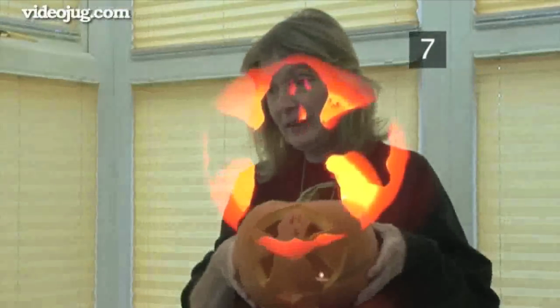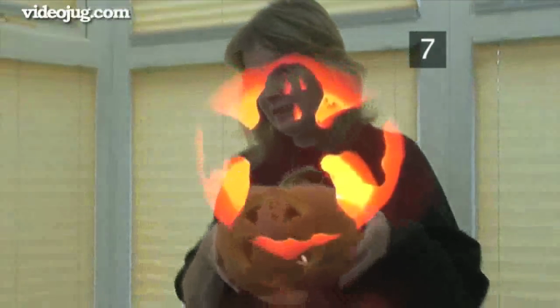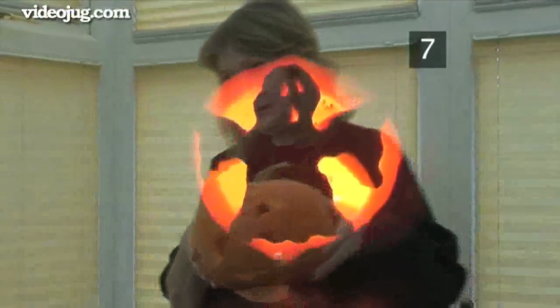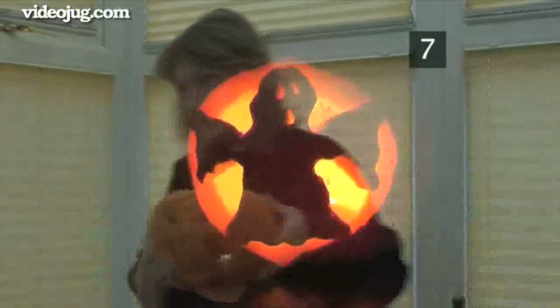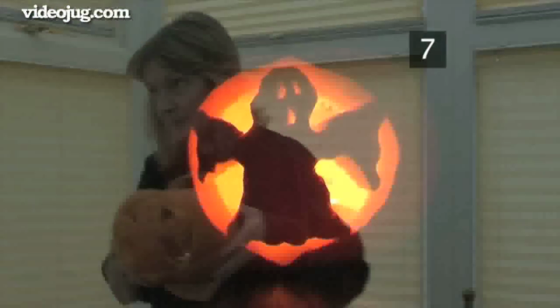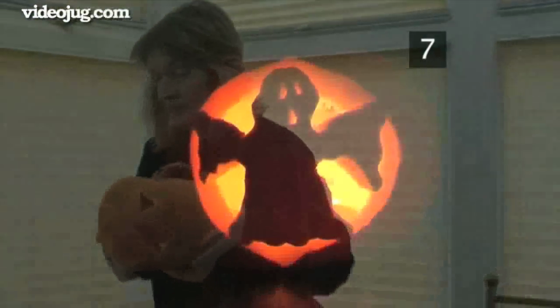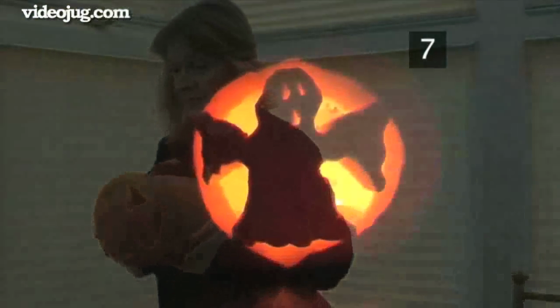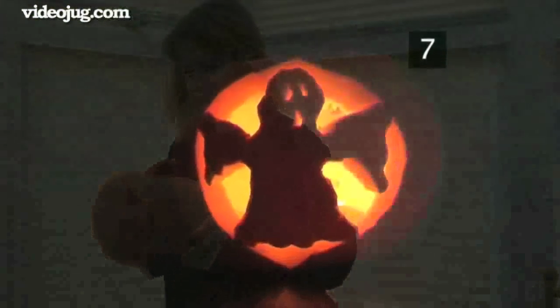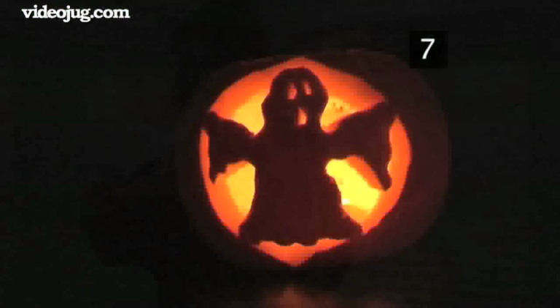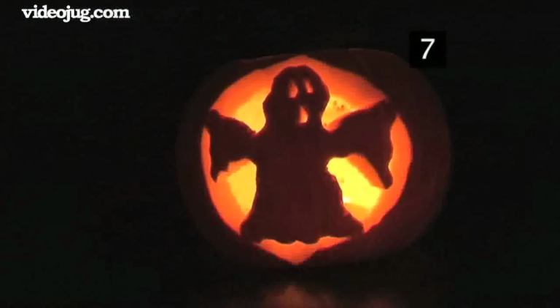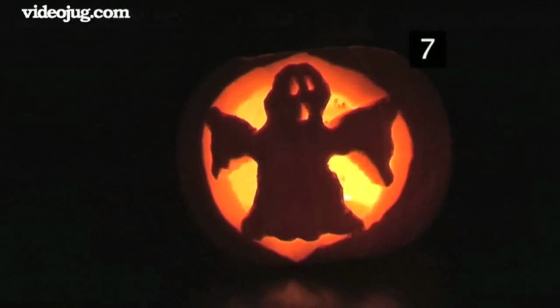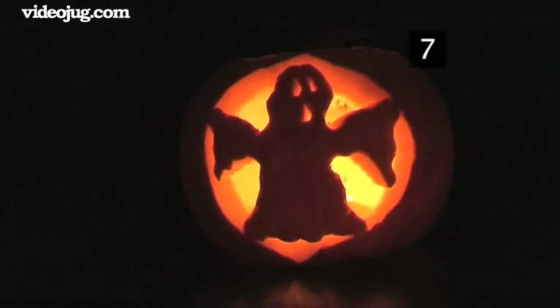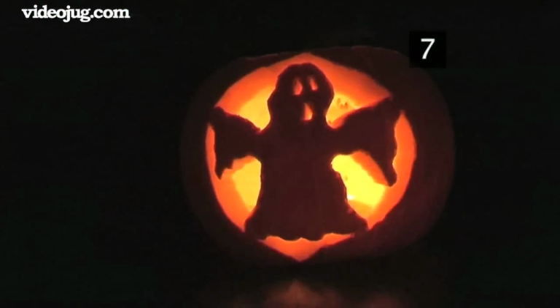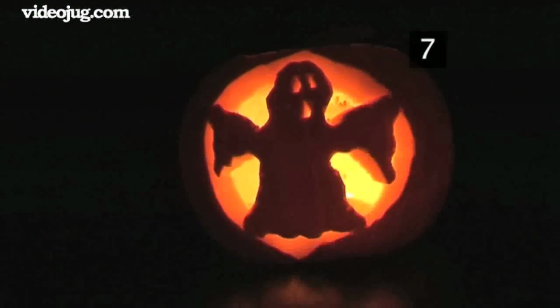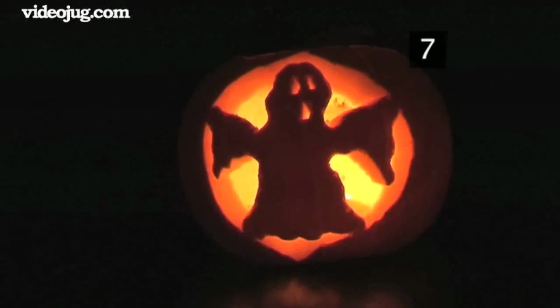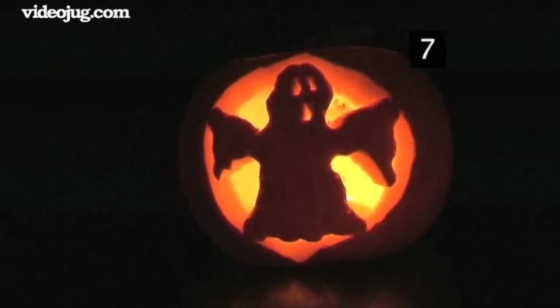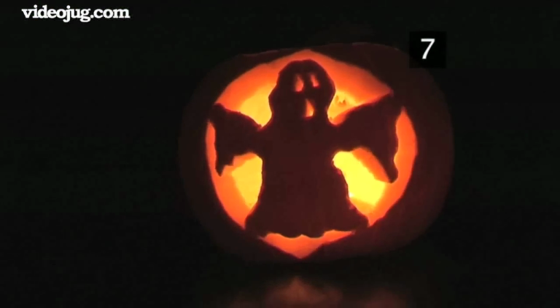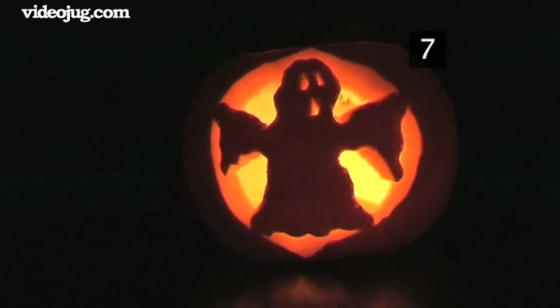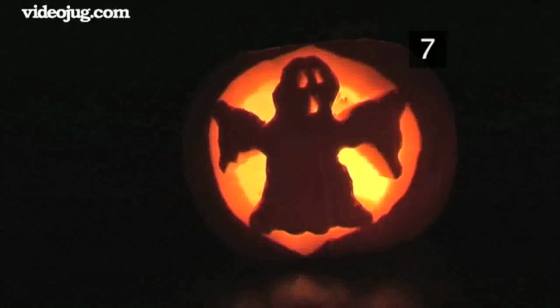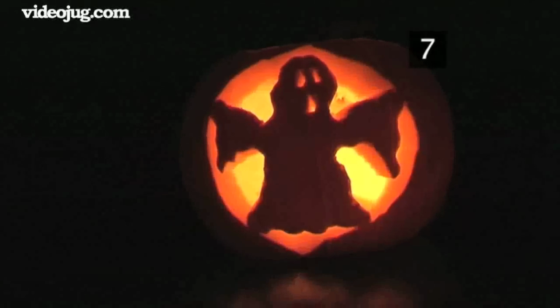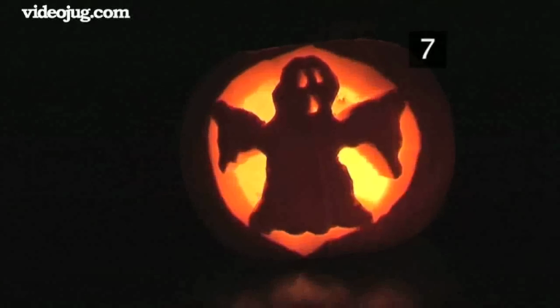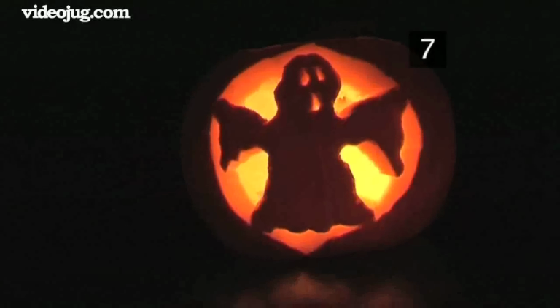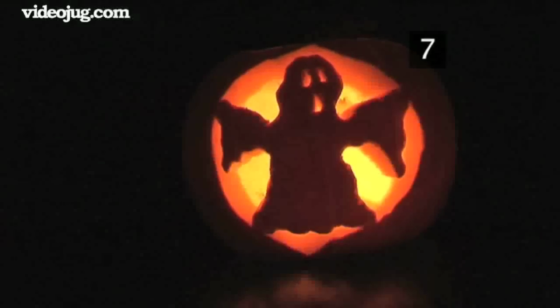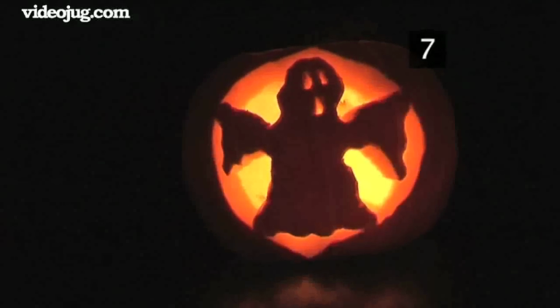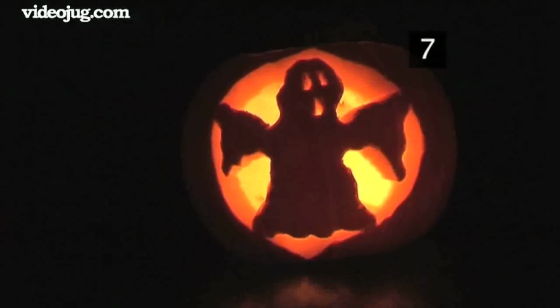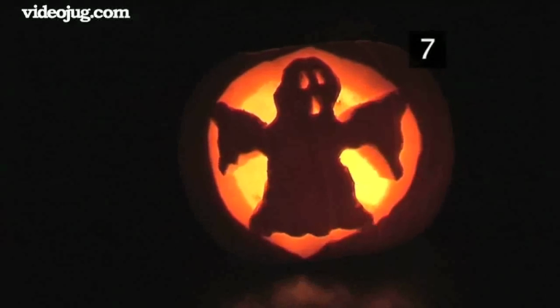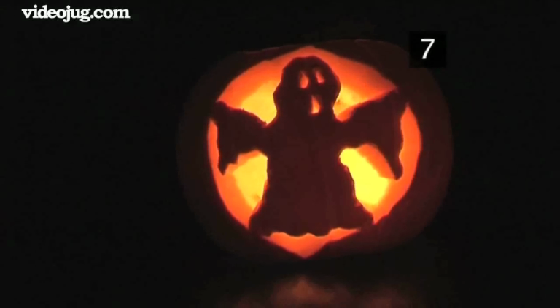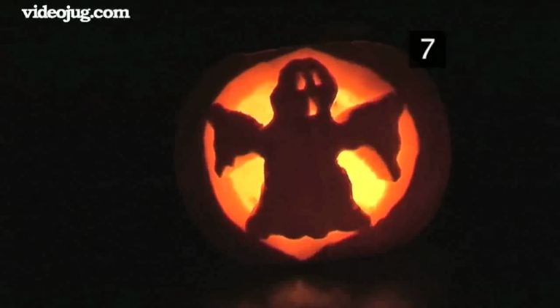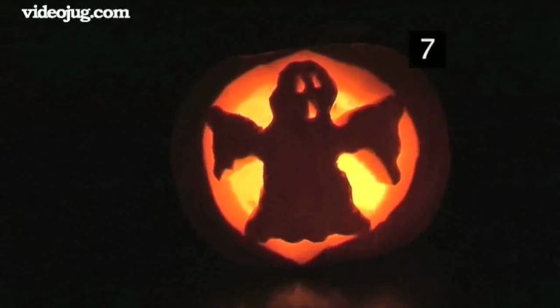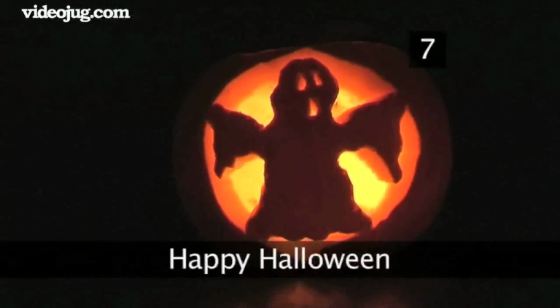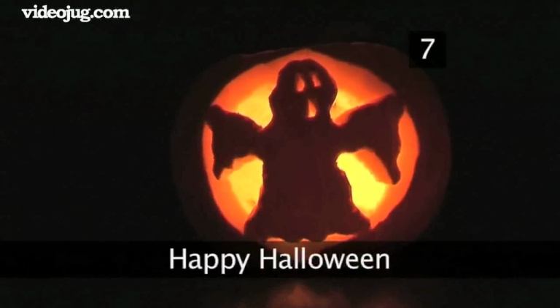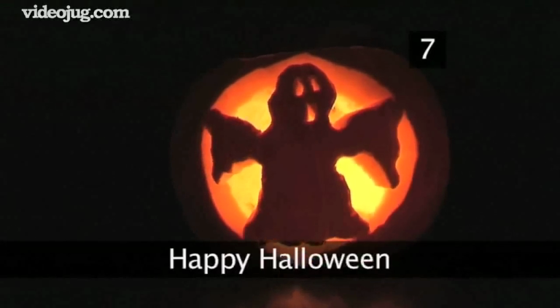Have a look at Videojug's how to trick or treat, to make sure that you're thoroughly prepared for Halloween. Happy Halloween!